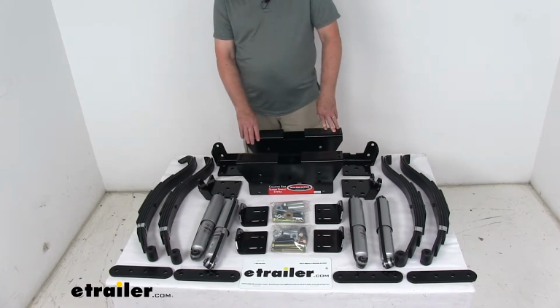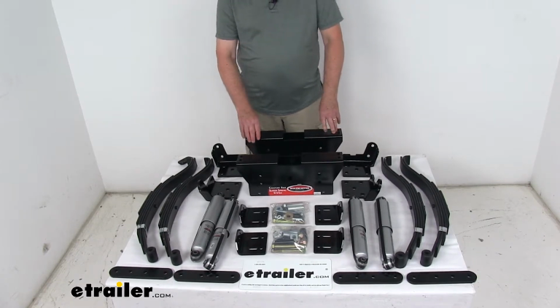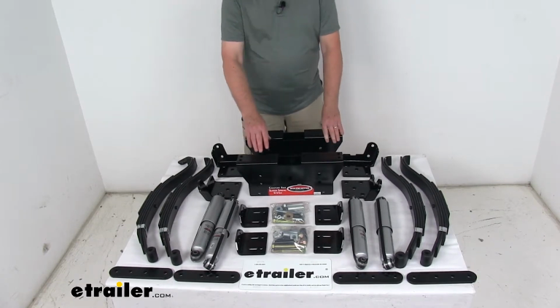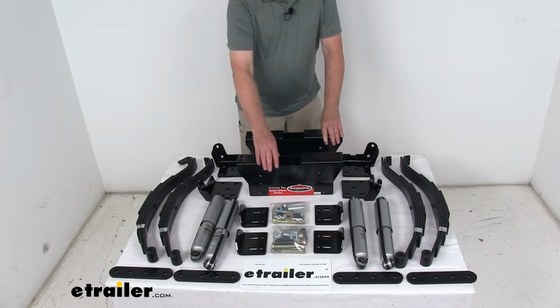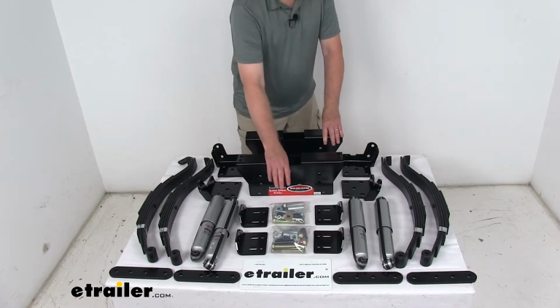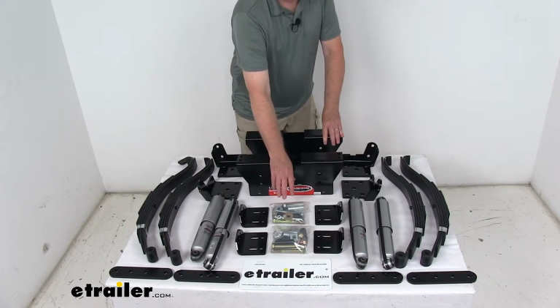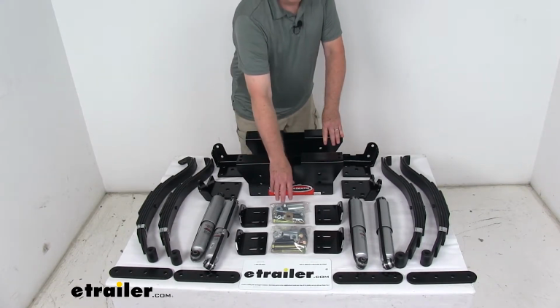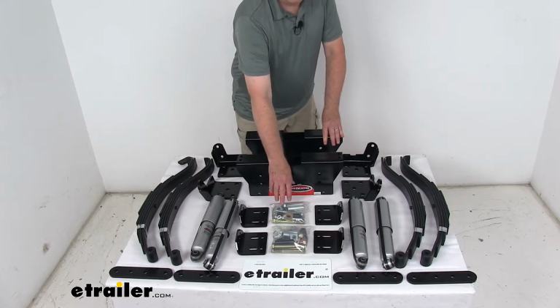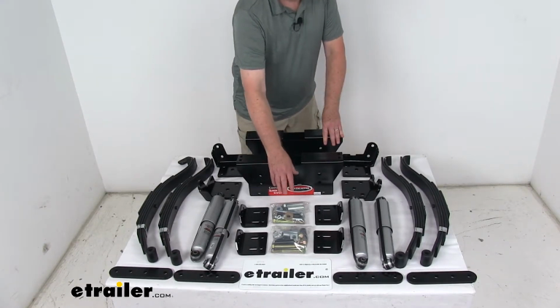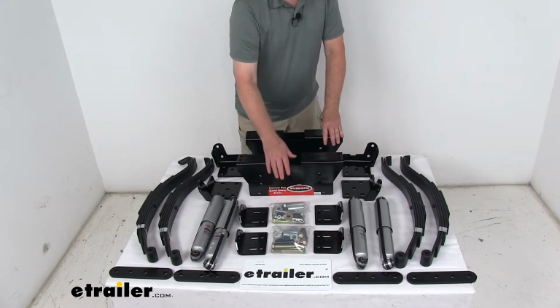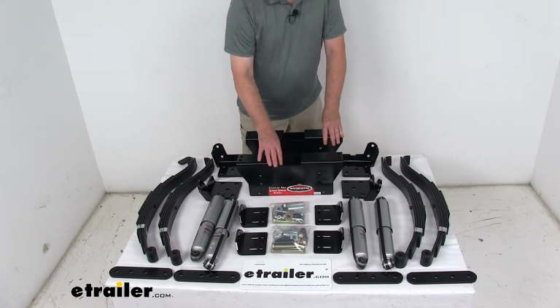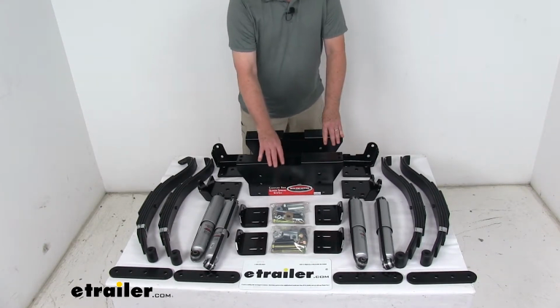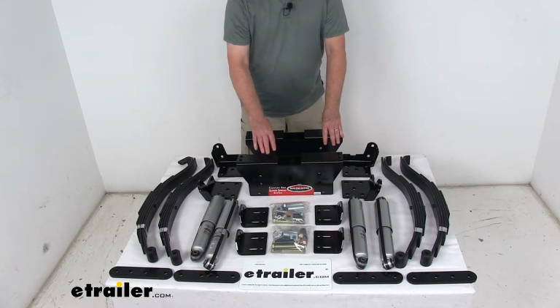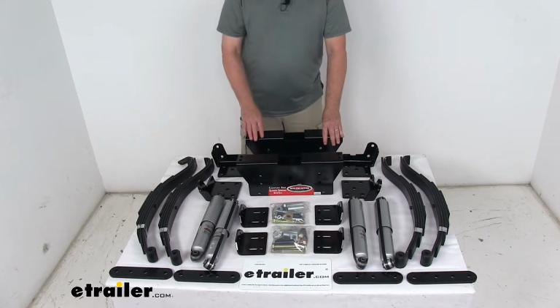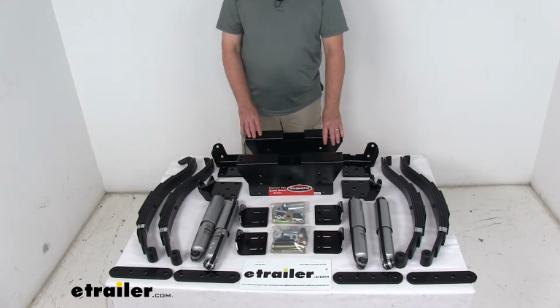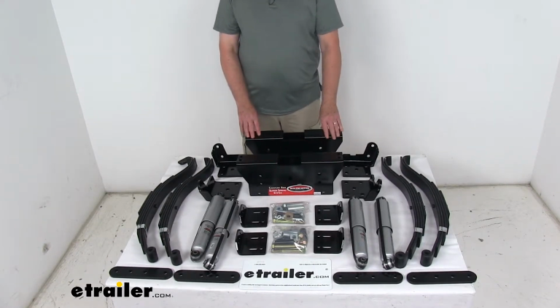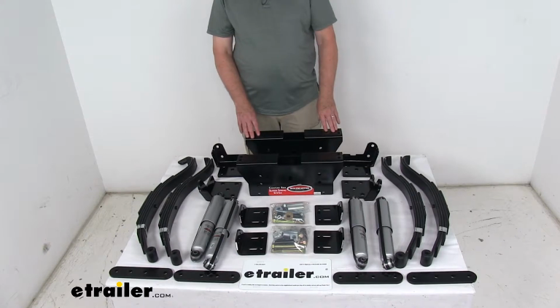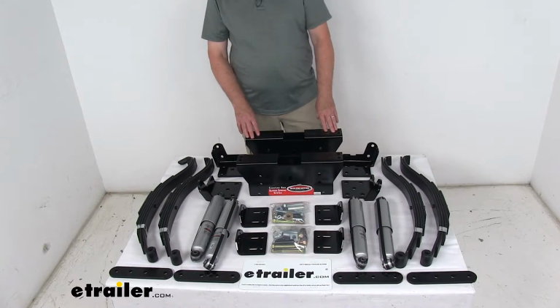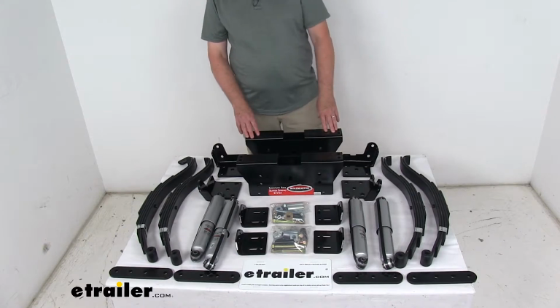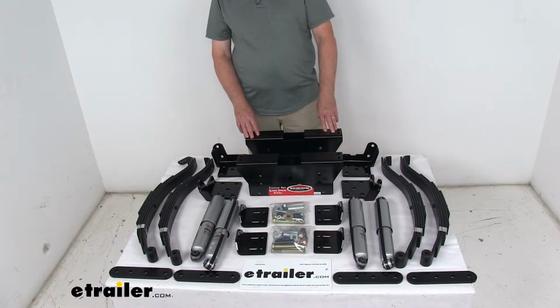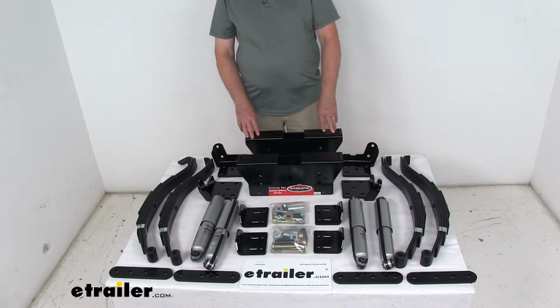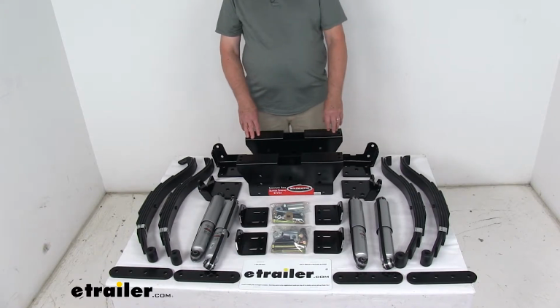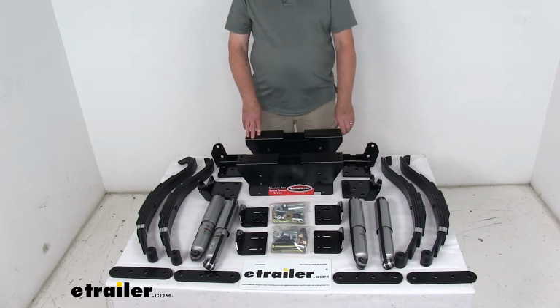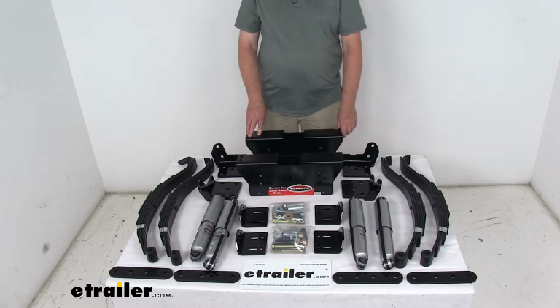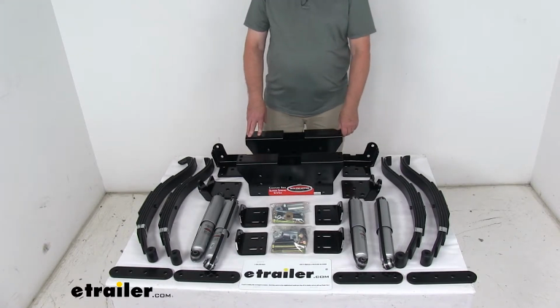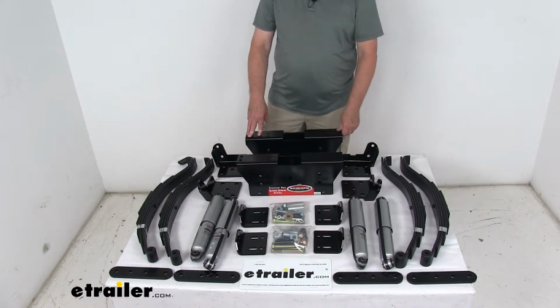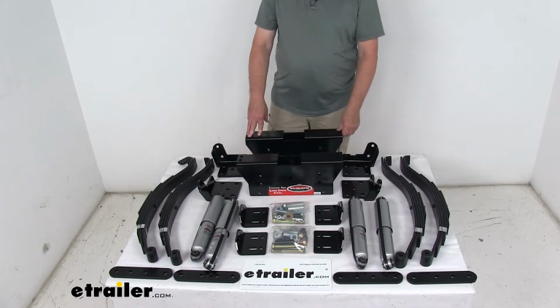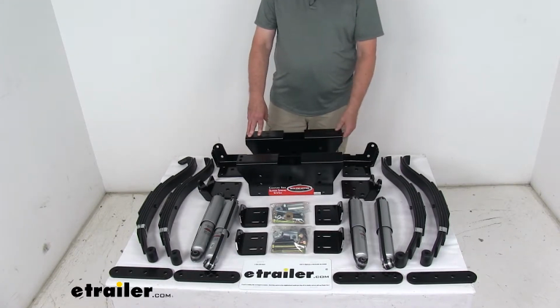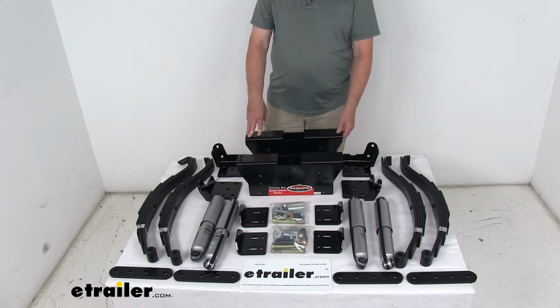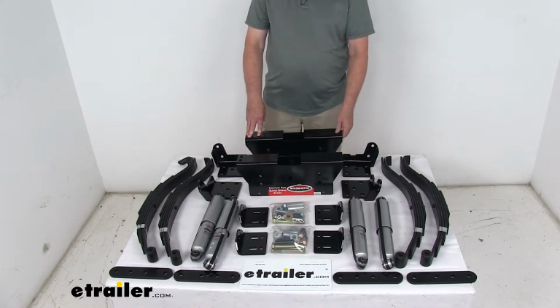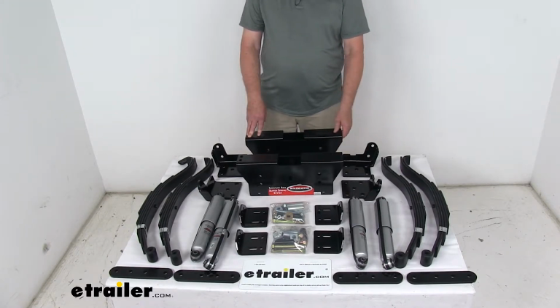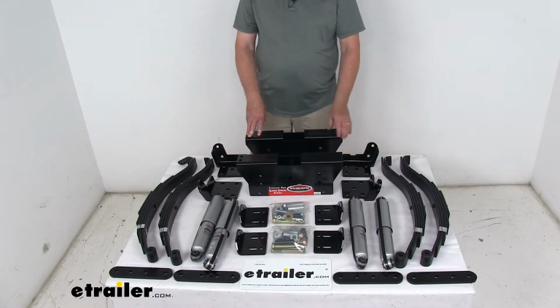The center hanger boxes also feature built-in rollers, which will keep the spring ends from hopping inside of the box to create a nicer, smoother, quieter, more controlled ride.